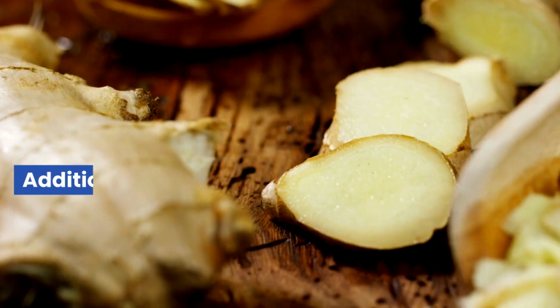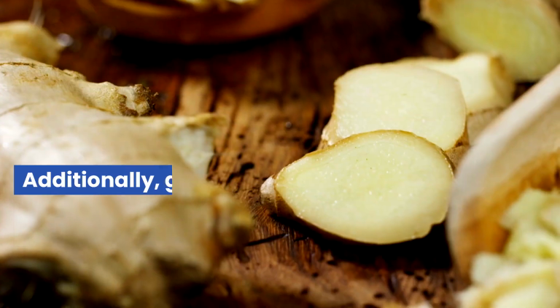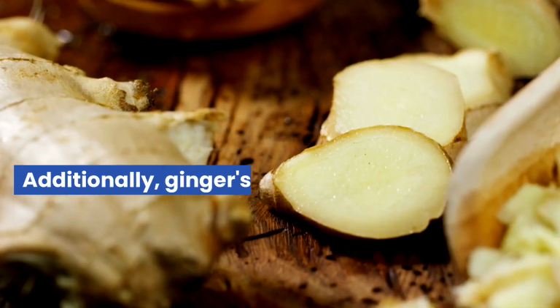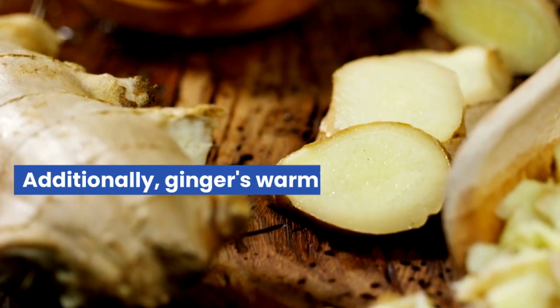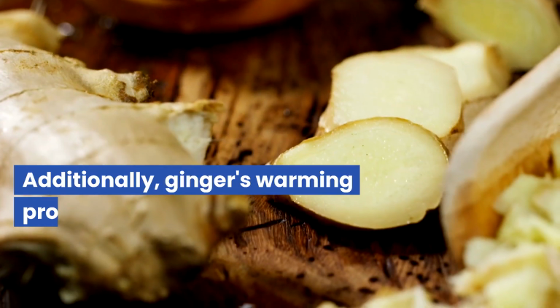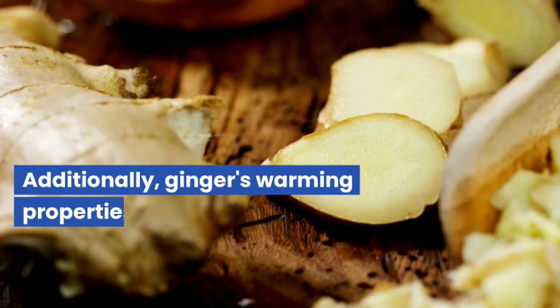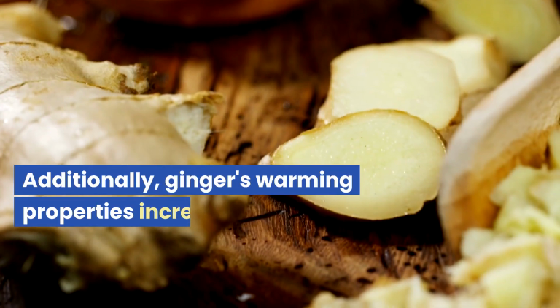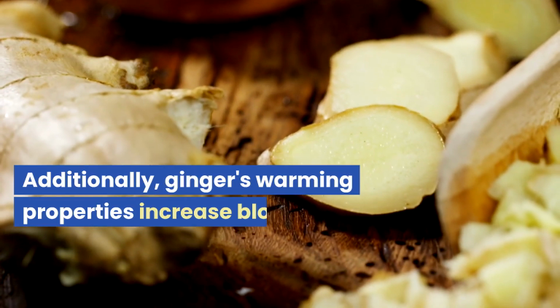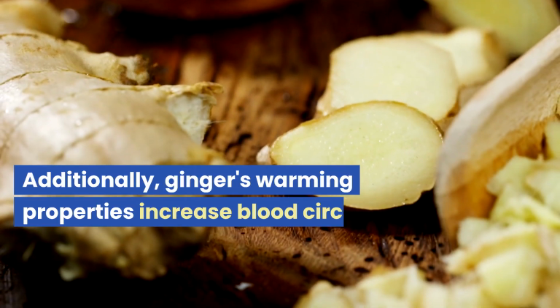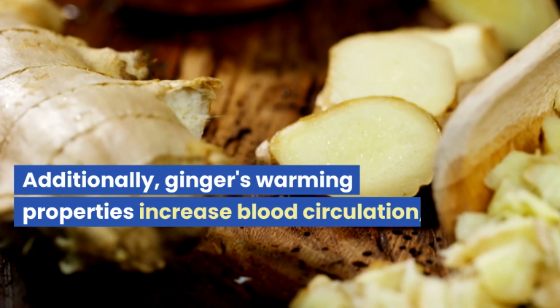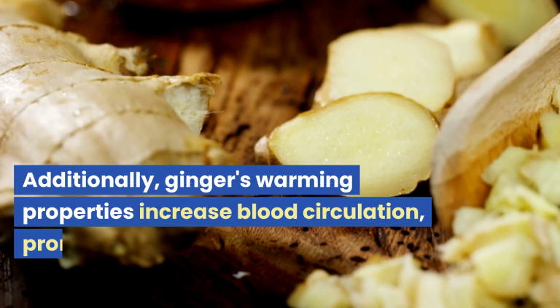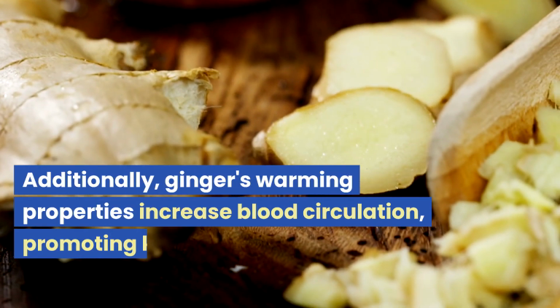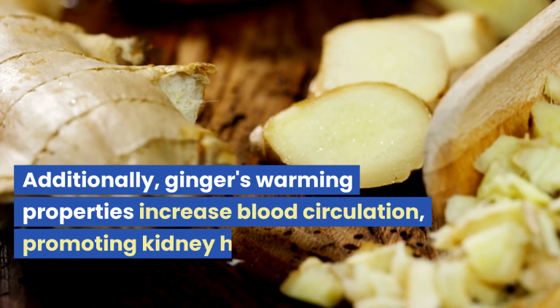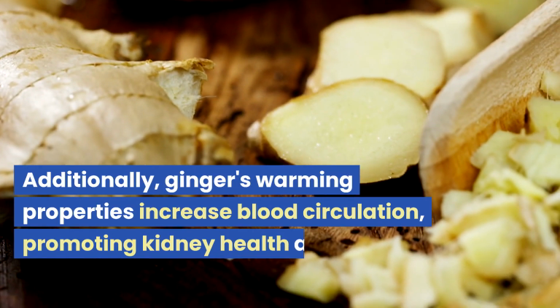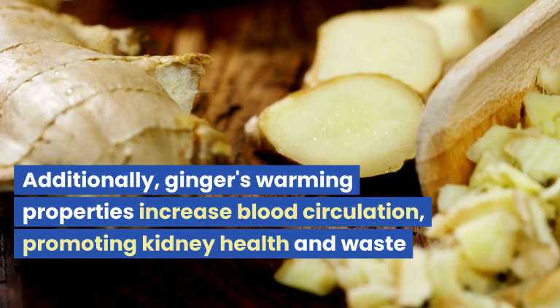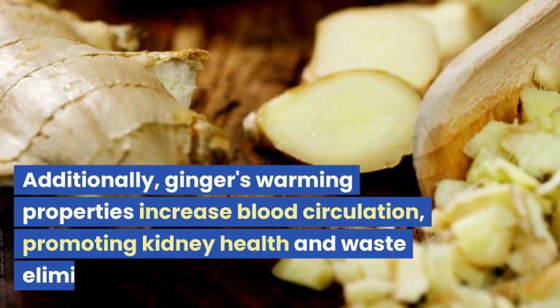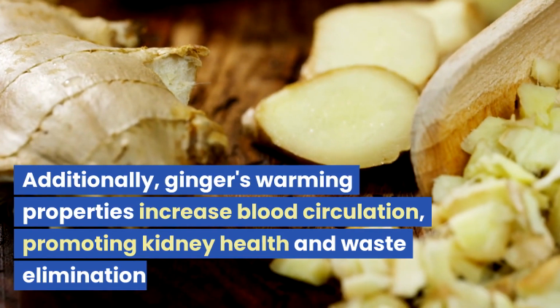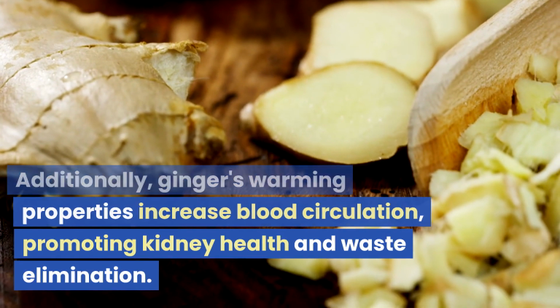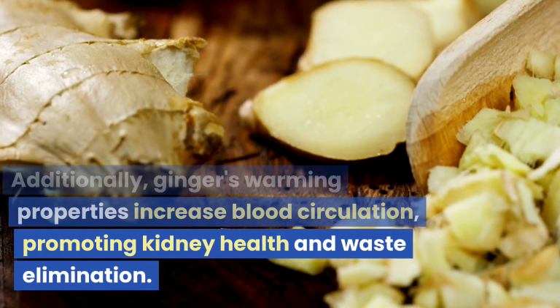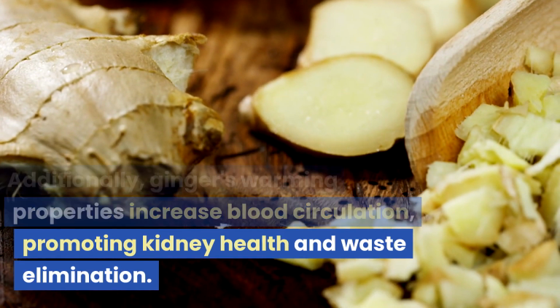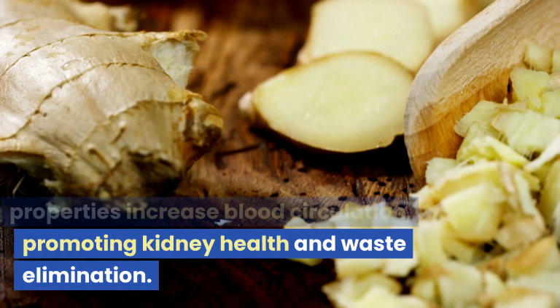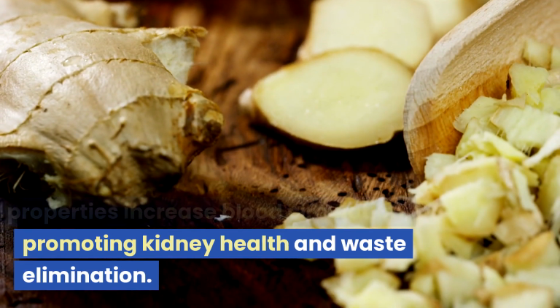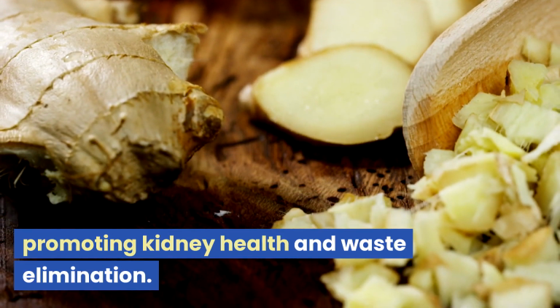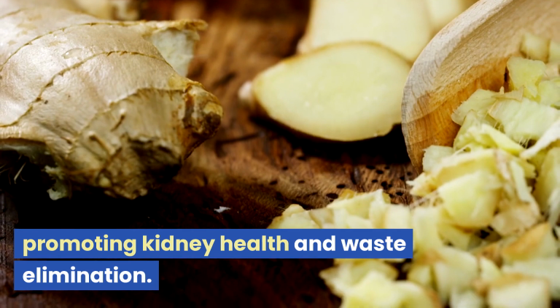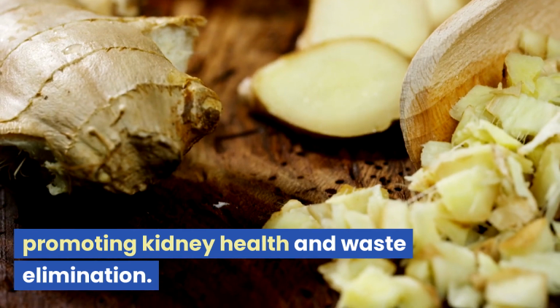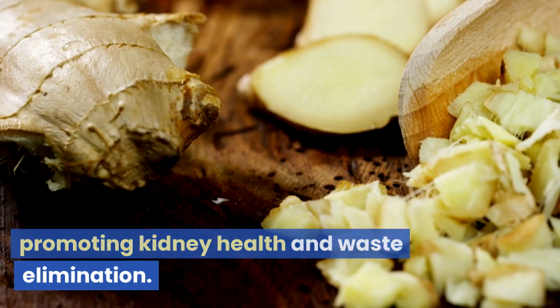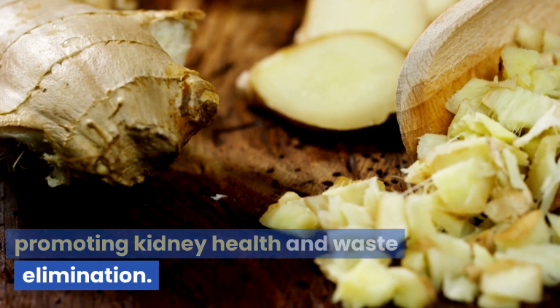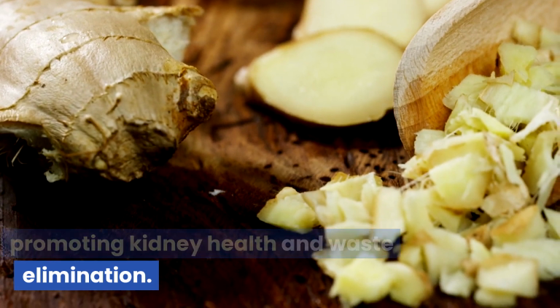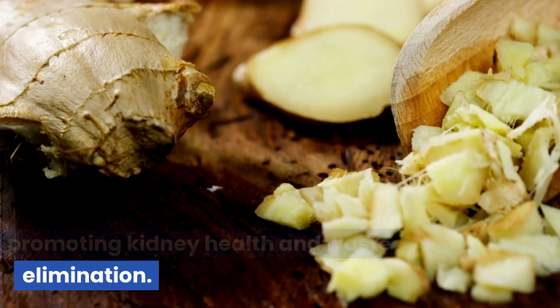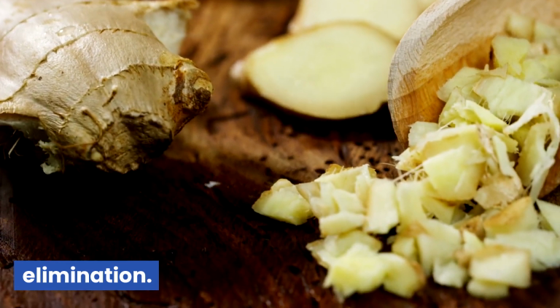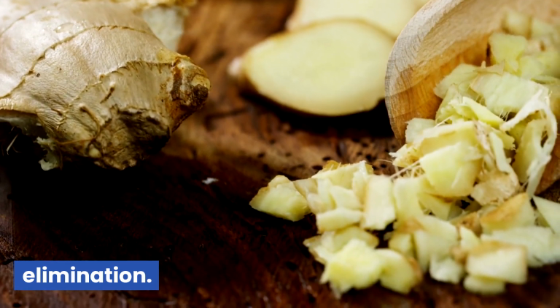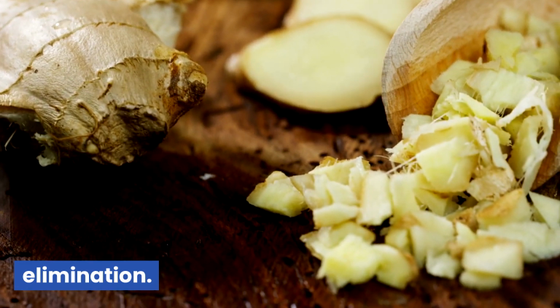Additionally, ginger's warming properties increase blood circulation, promoting kidney health and waste elimination.